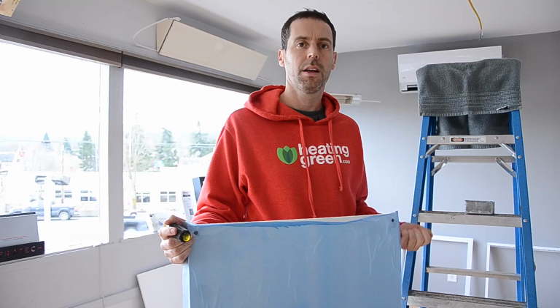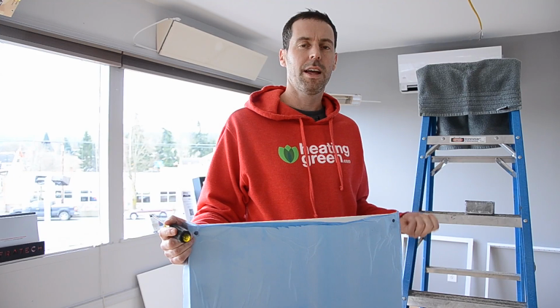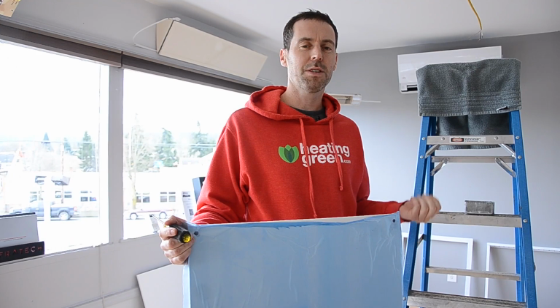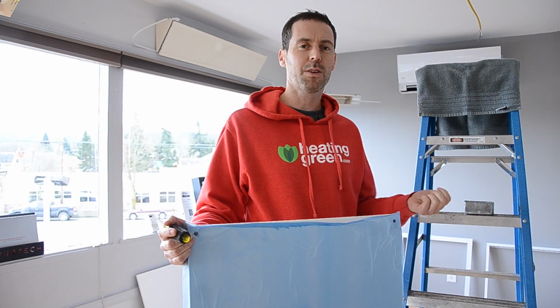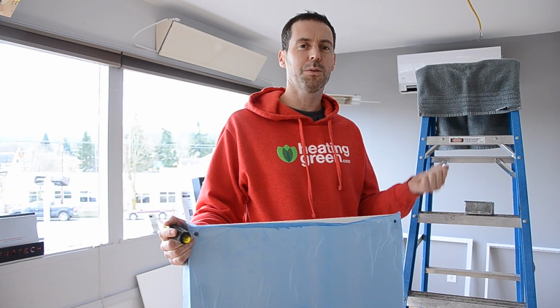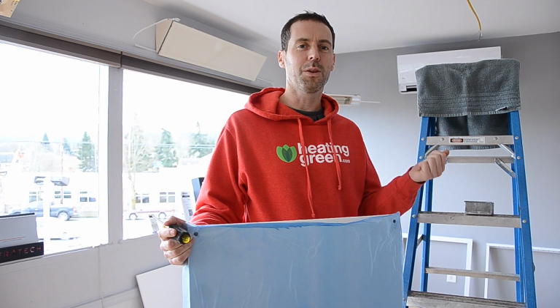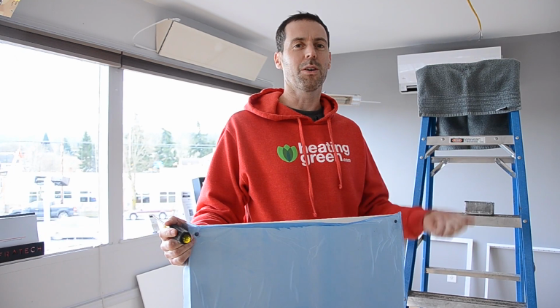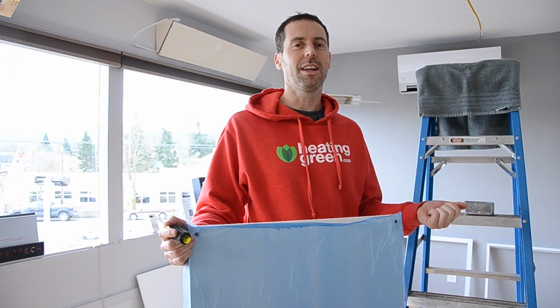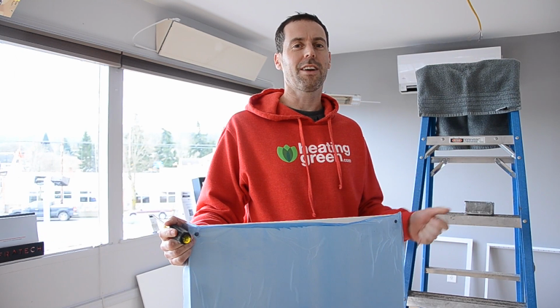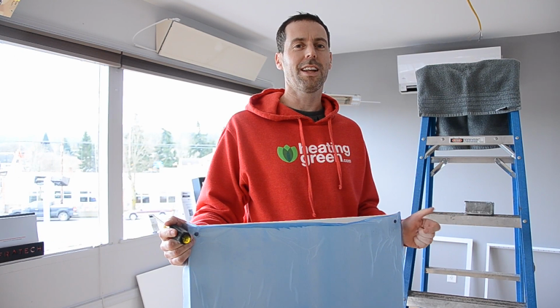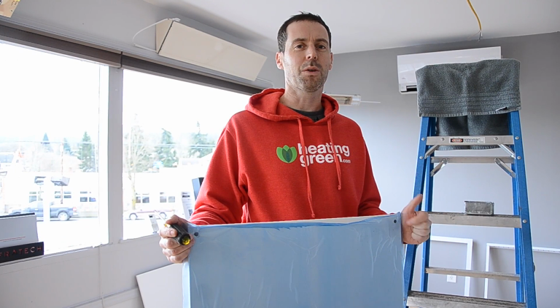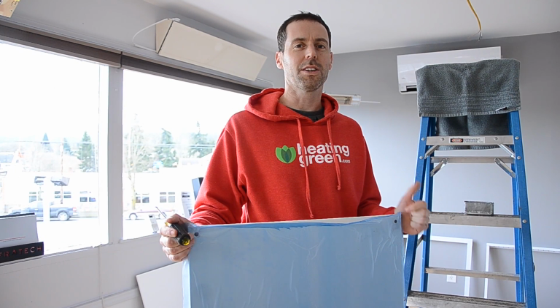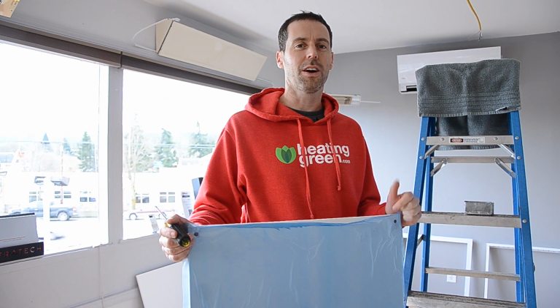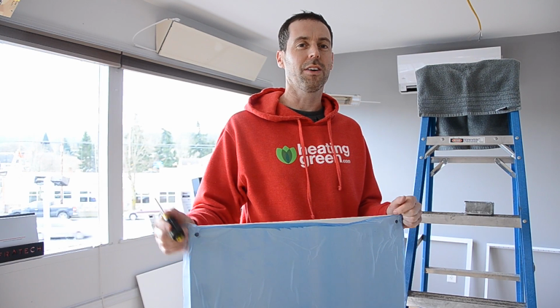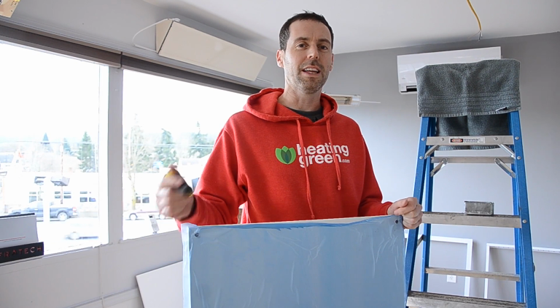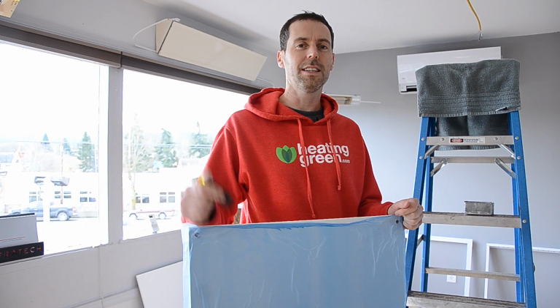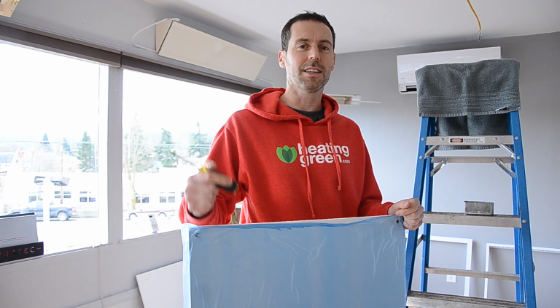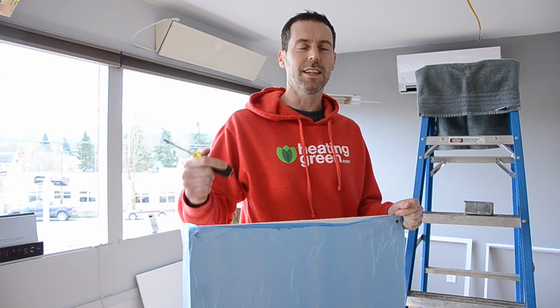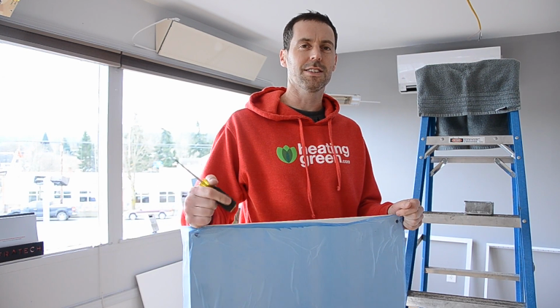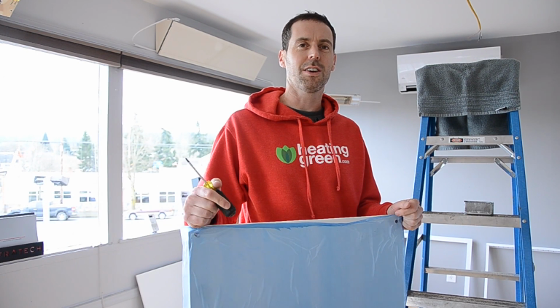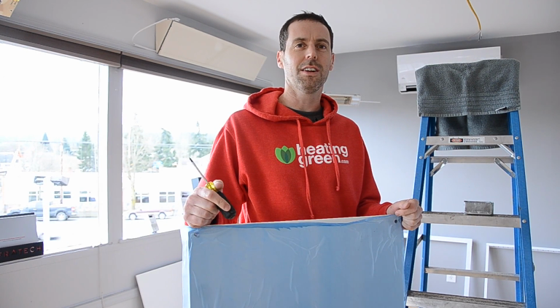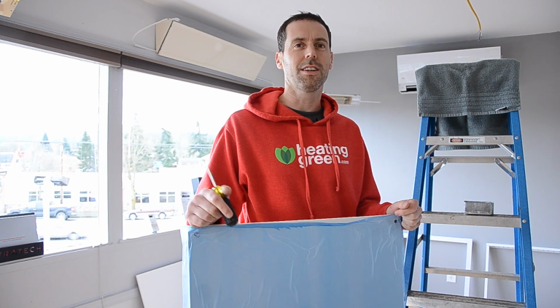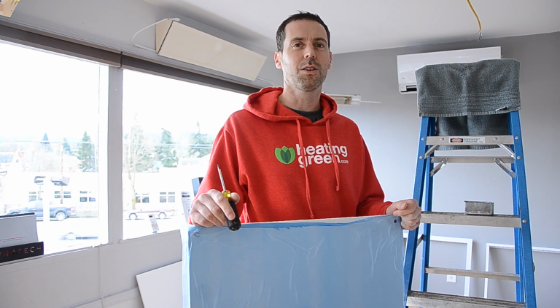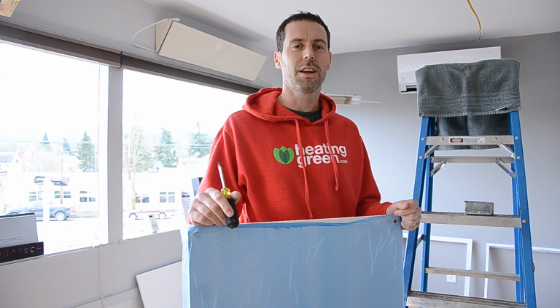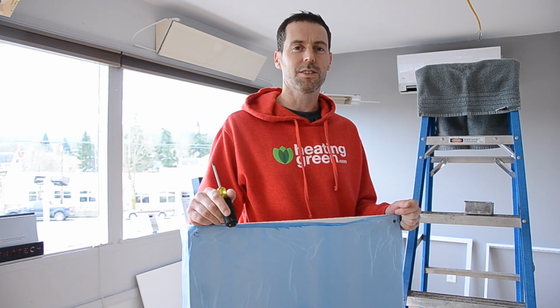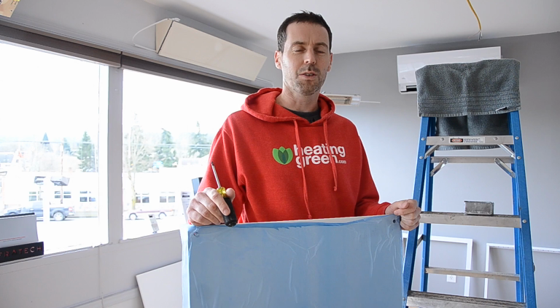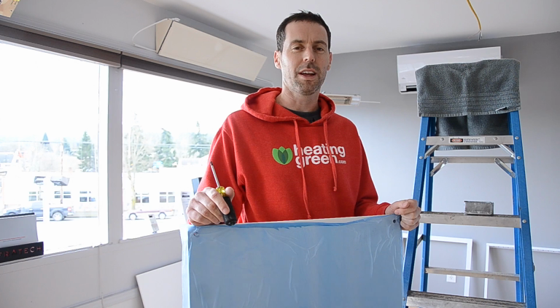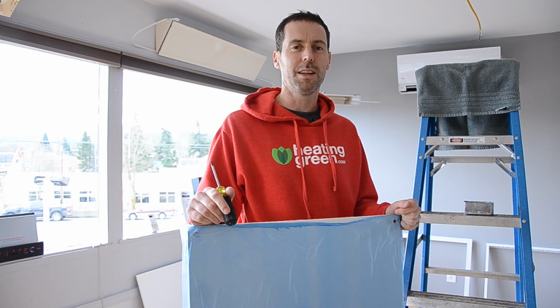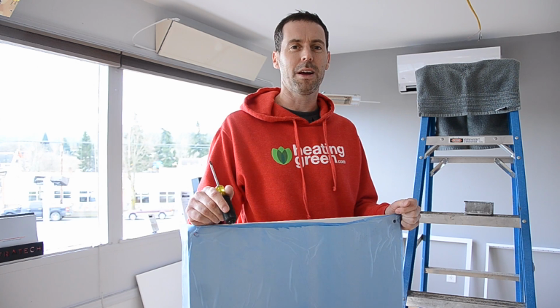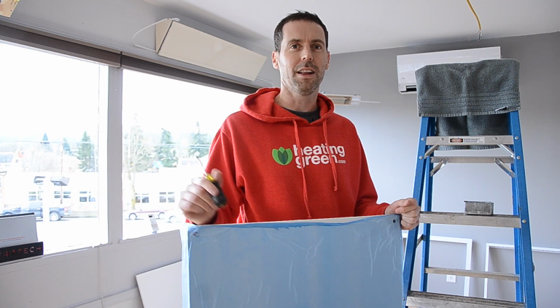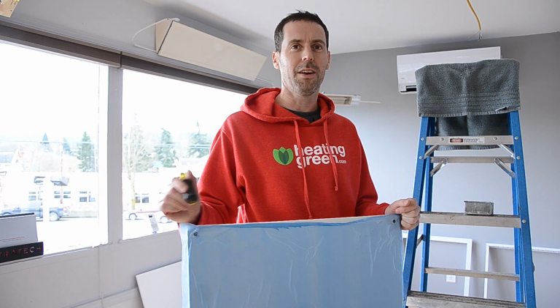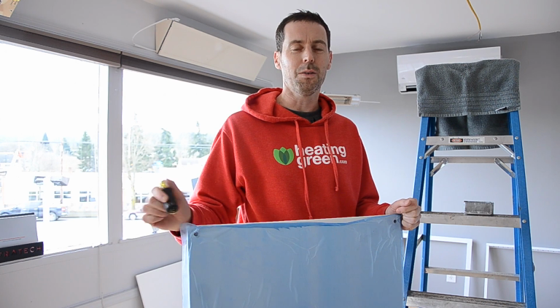Hey, I'm Jeff Caldwell, the owner of Heating Green, and we're going to show how you can easily install a Ducaterra solar ray heating panel at home.